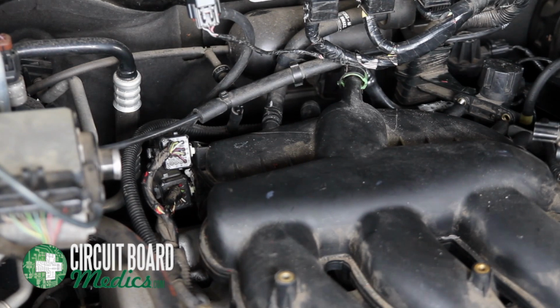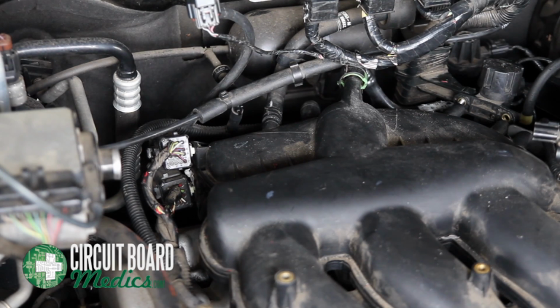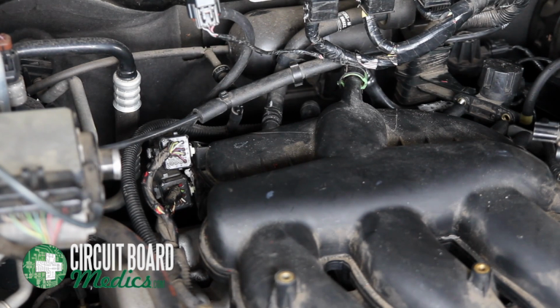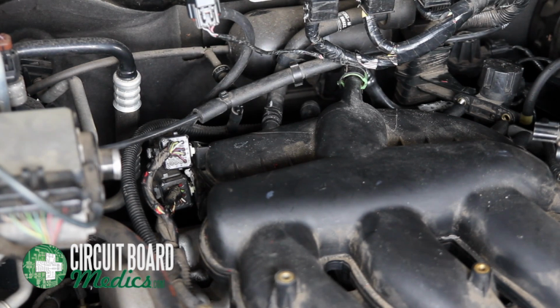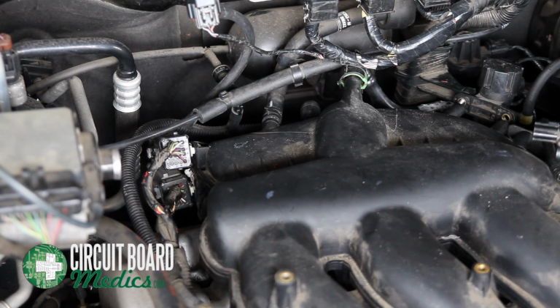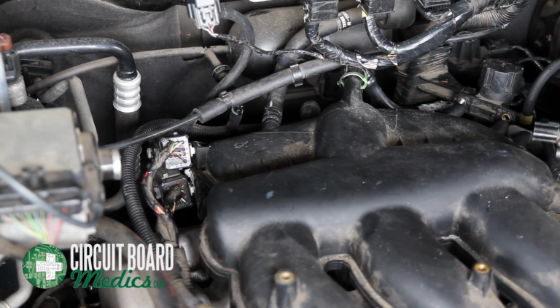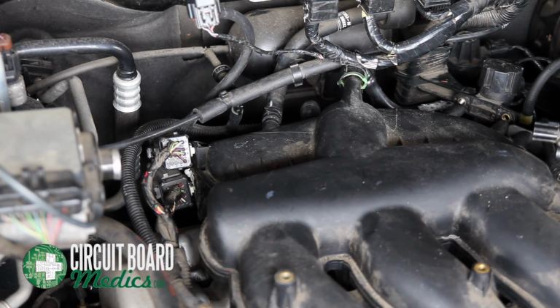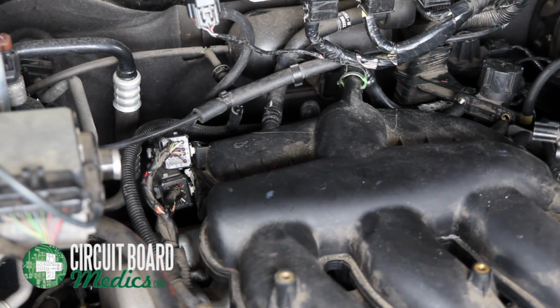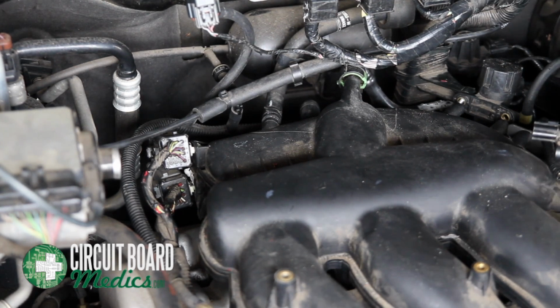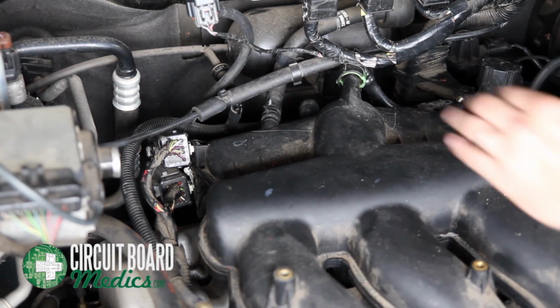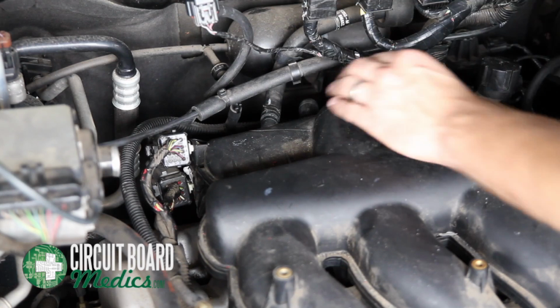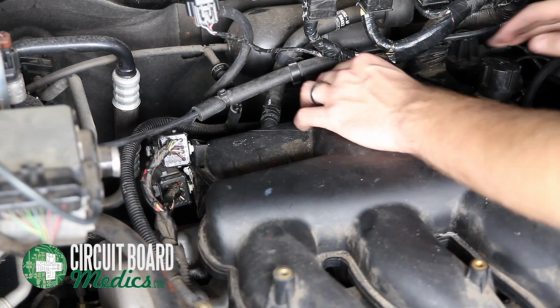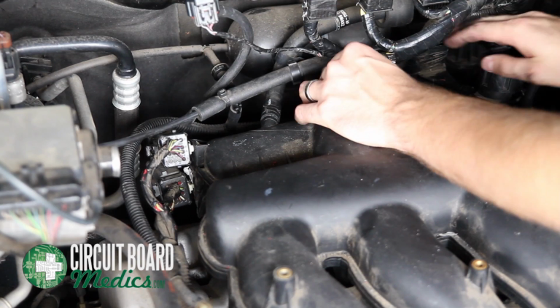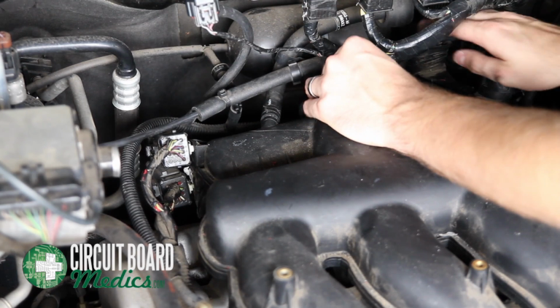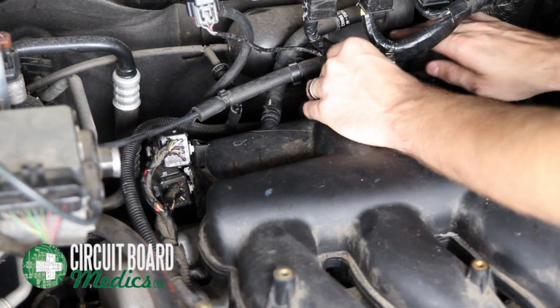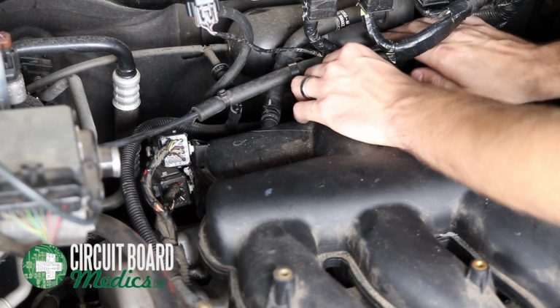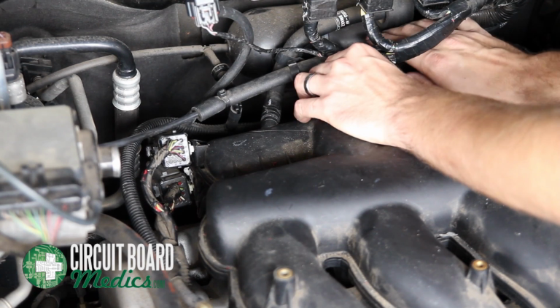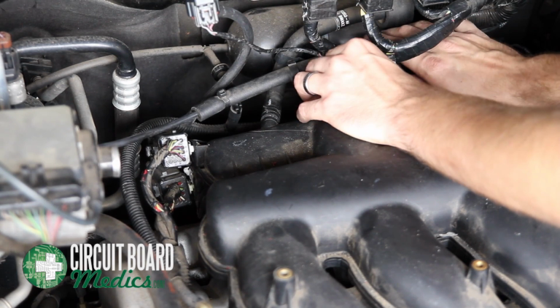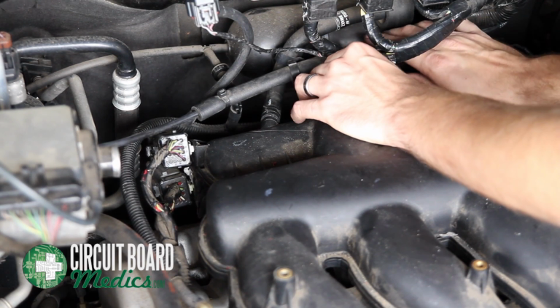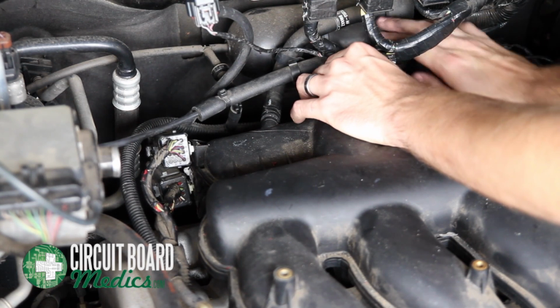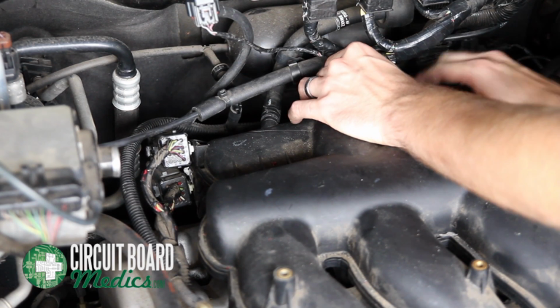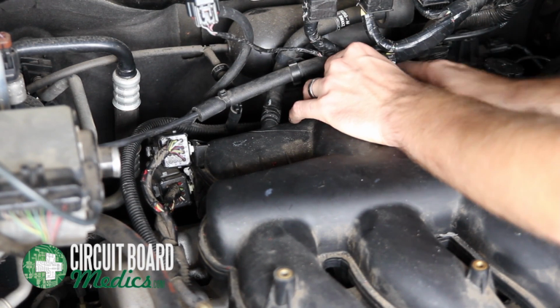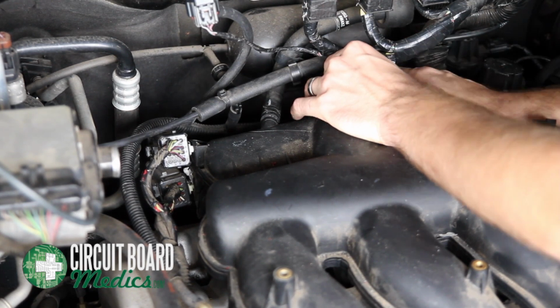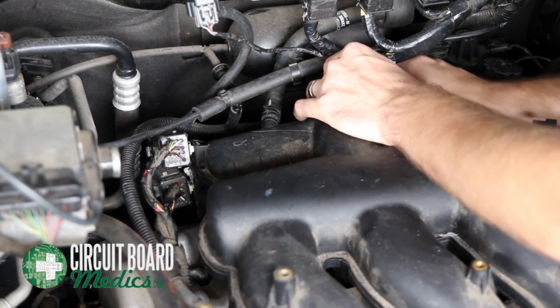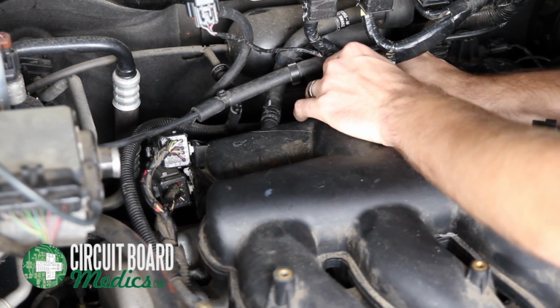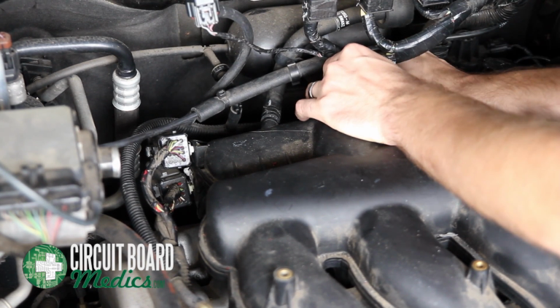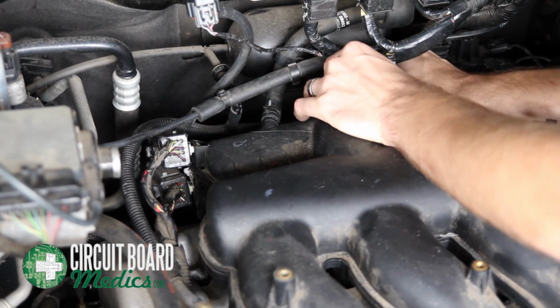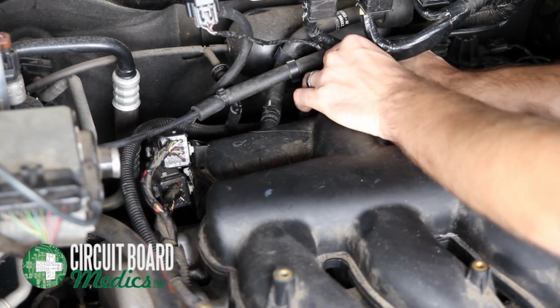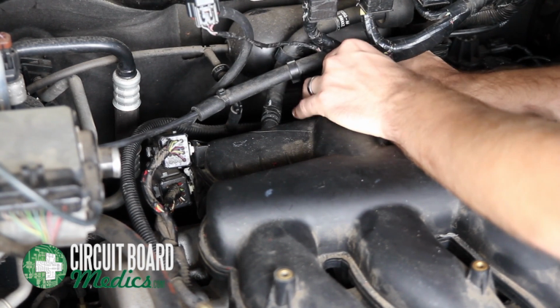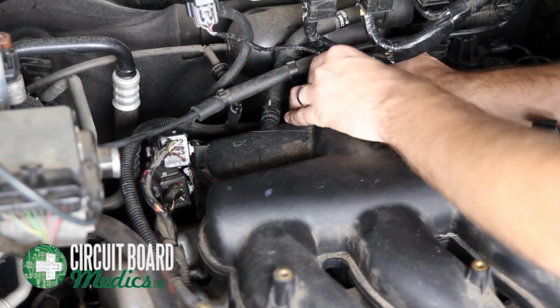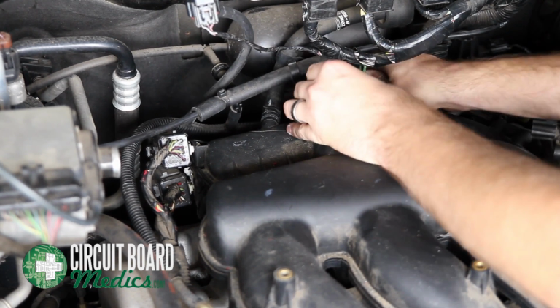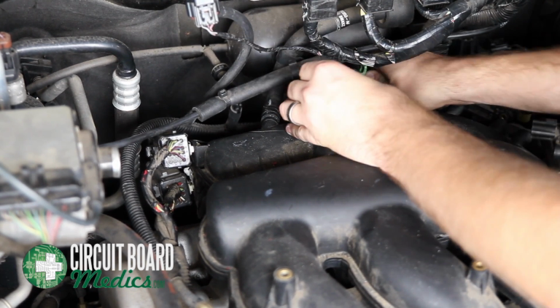Next, you will disconnect the 3 hoses and 2 wiring connectors on the back of the manifold.